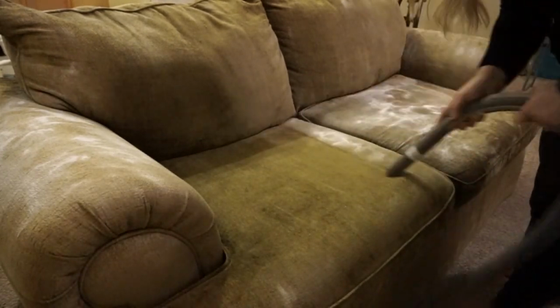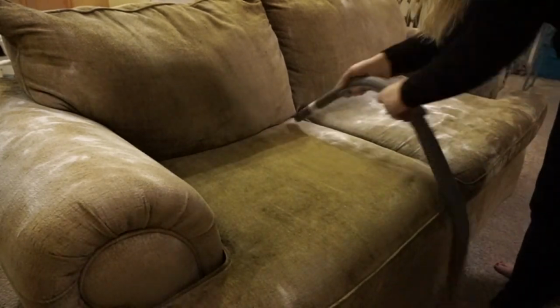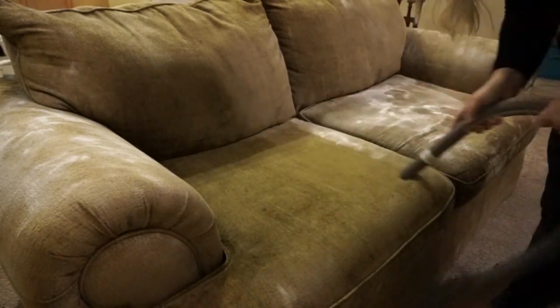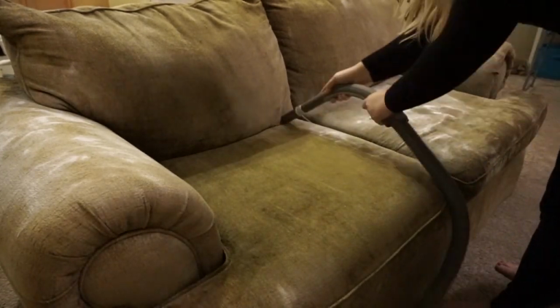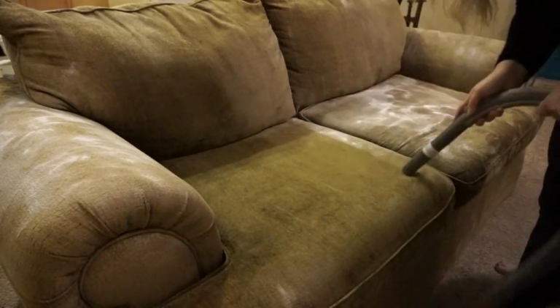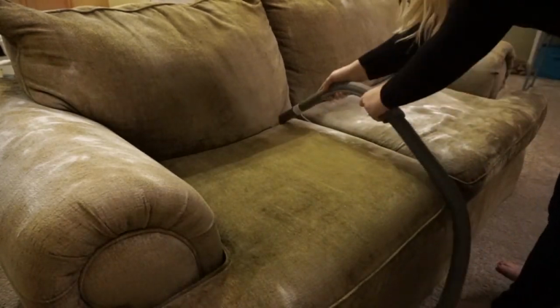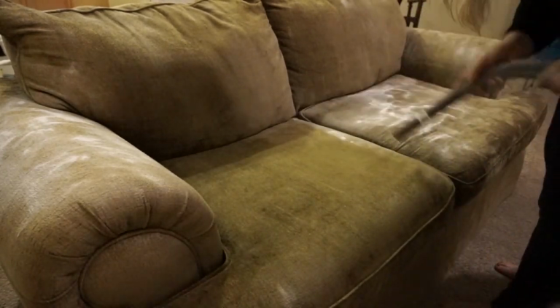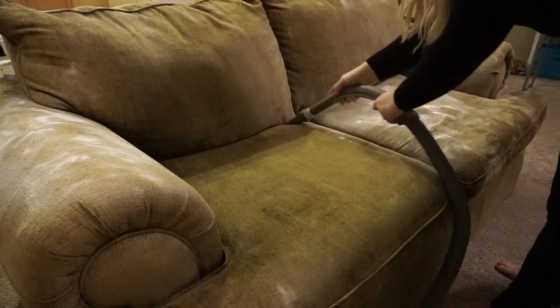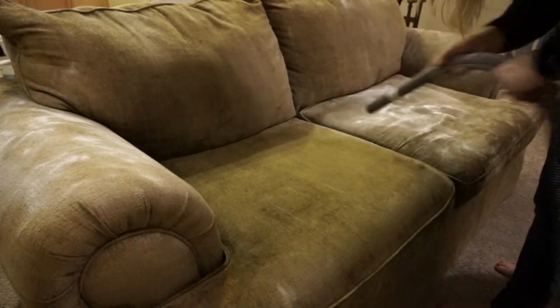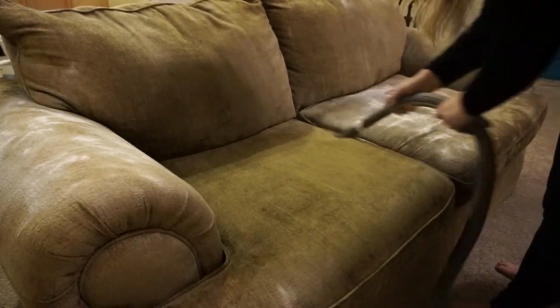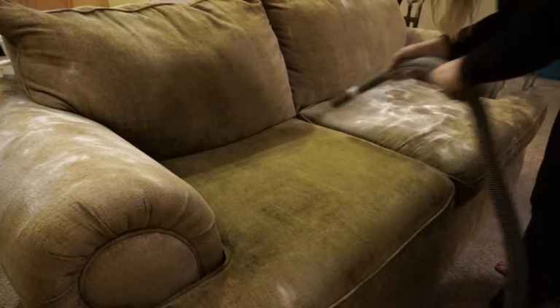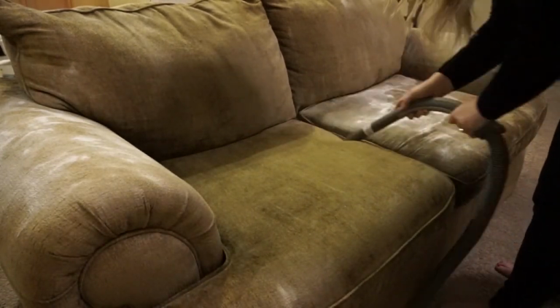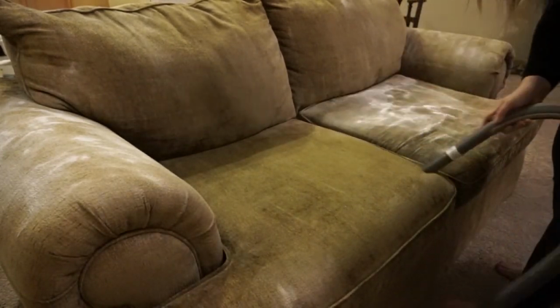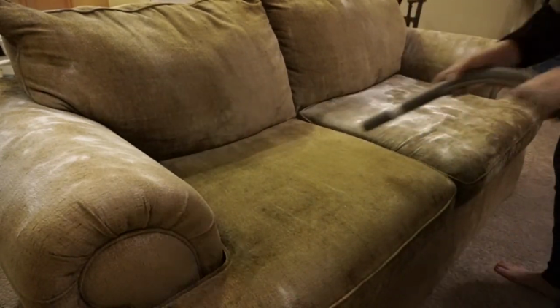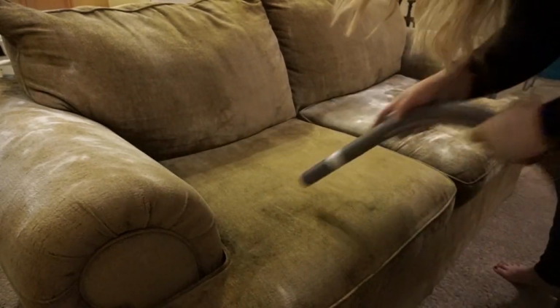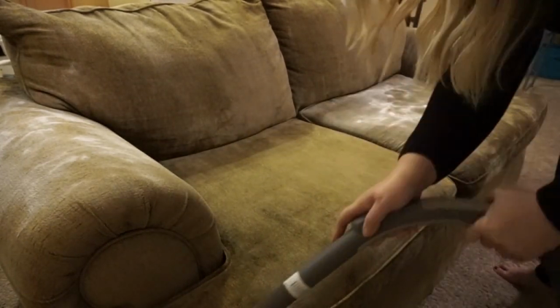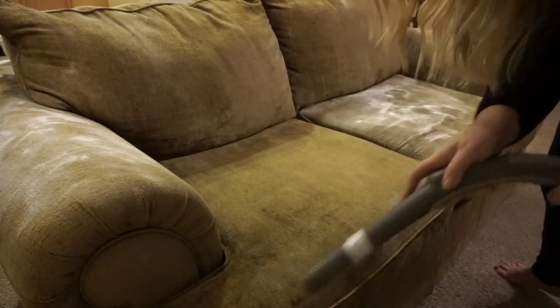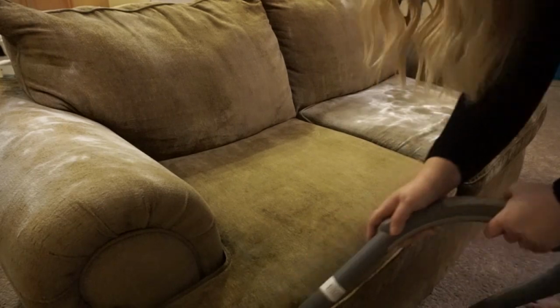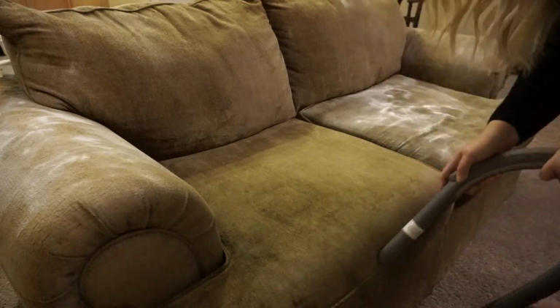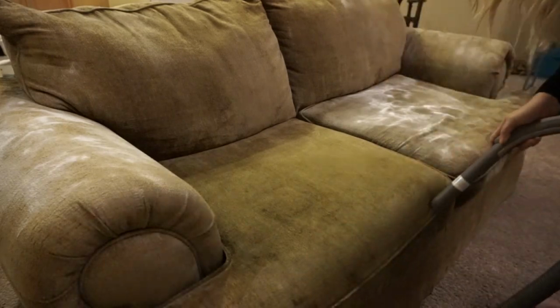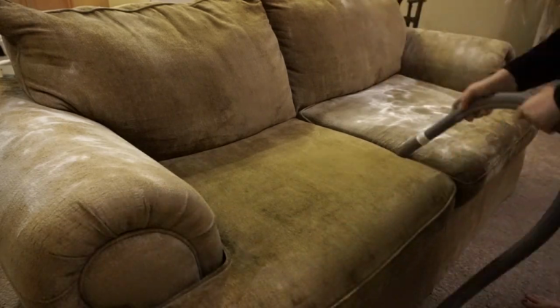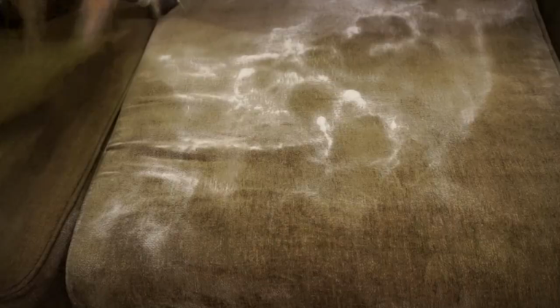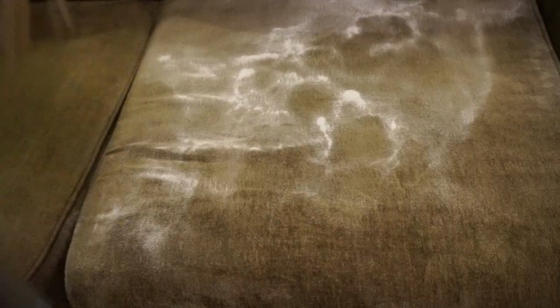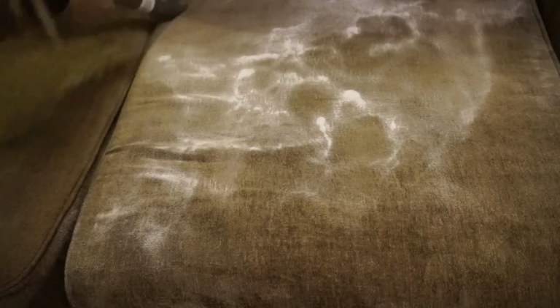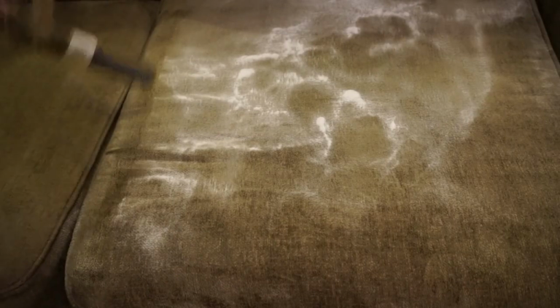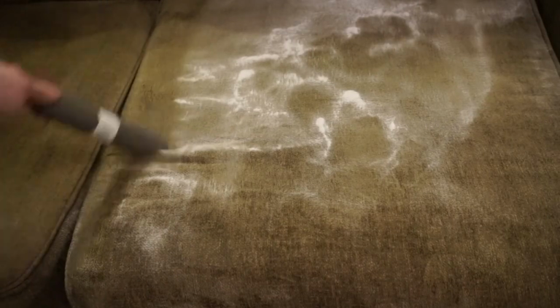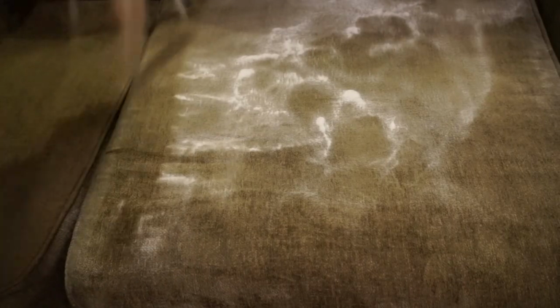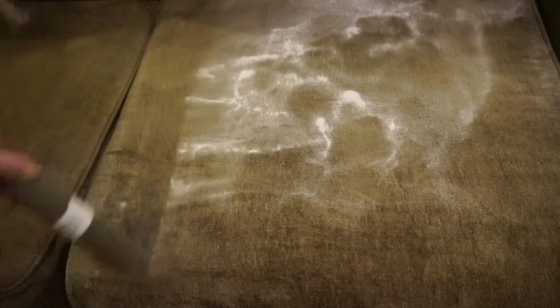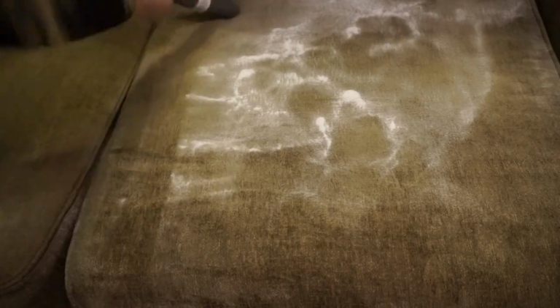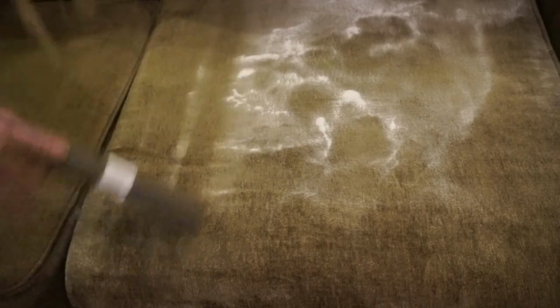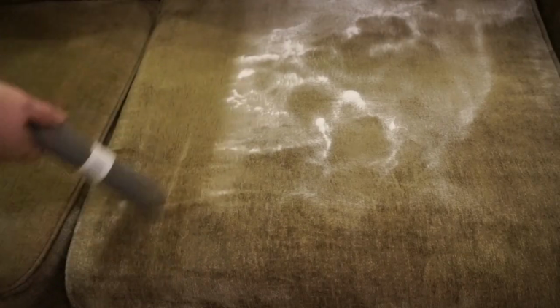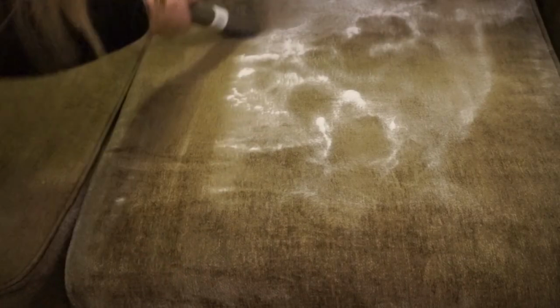When I'm vacuuming, I'm making sure I get deep down into any of the nooks and crannies of the couch.